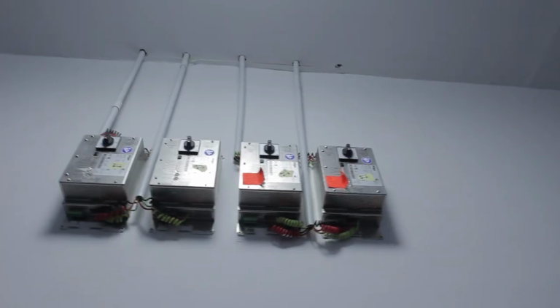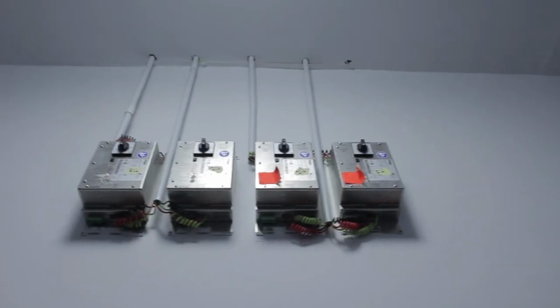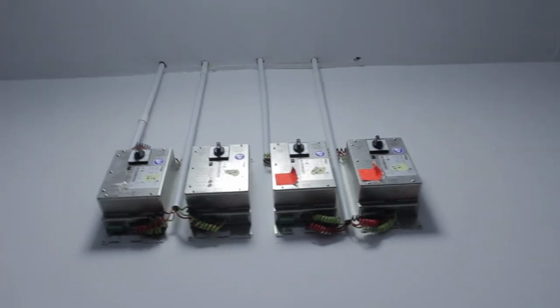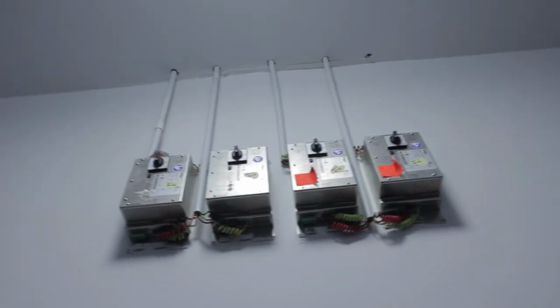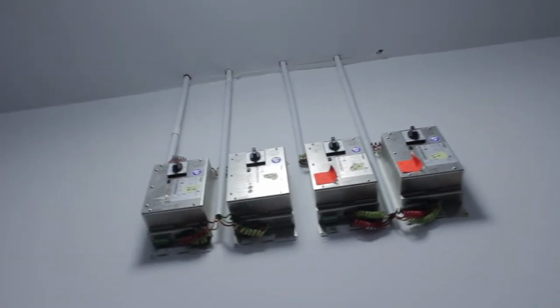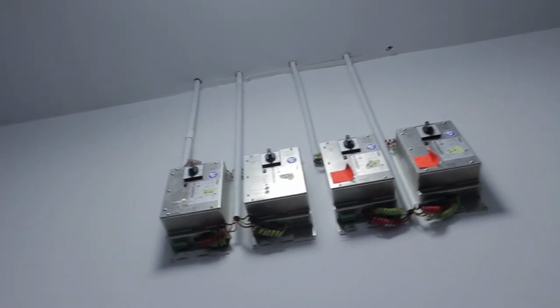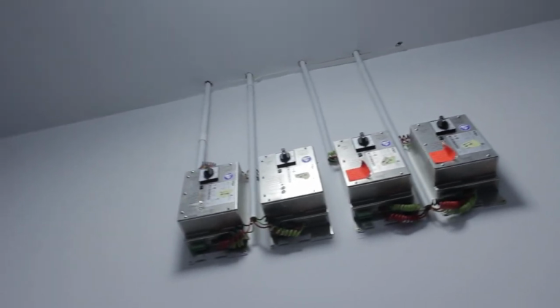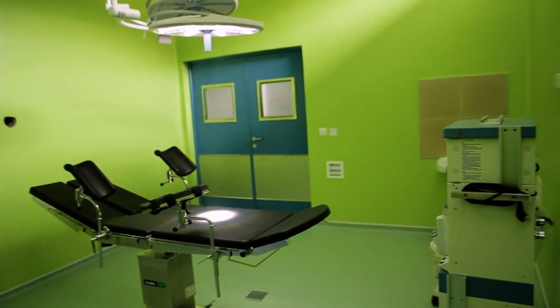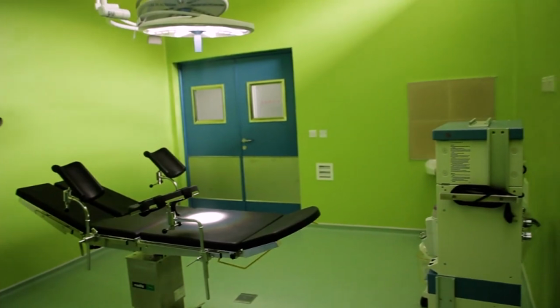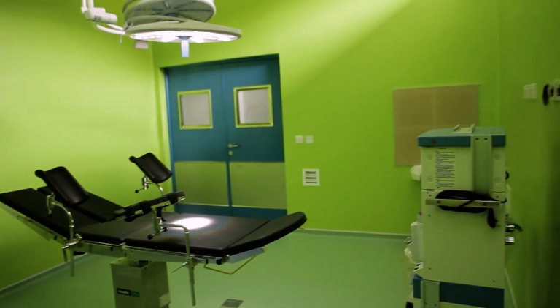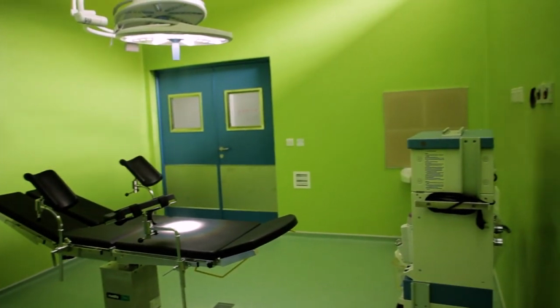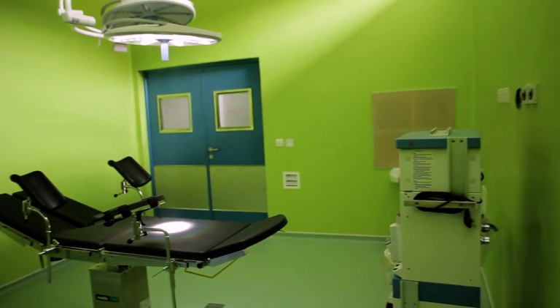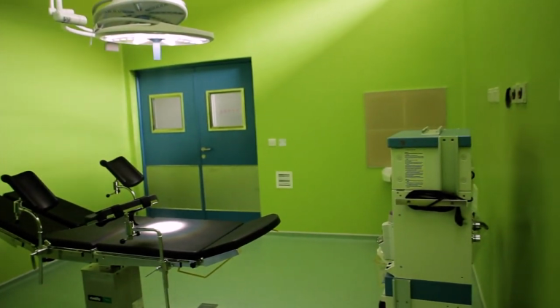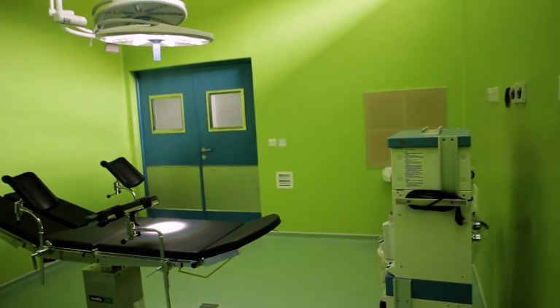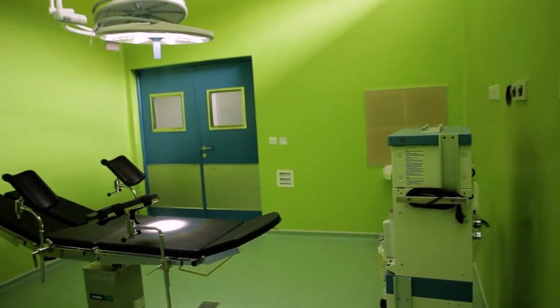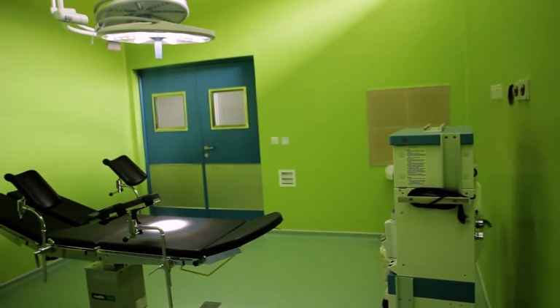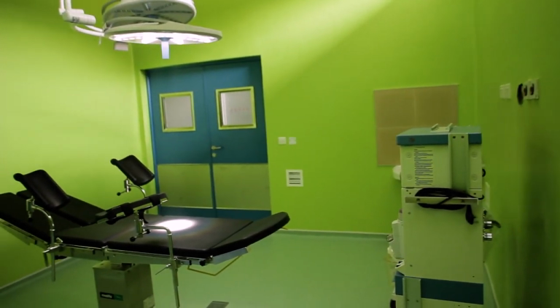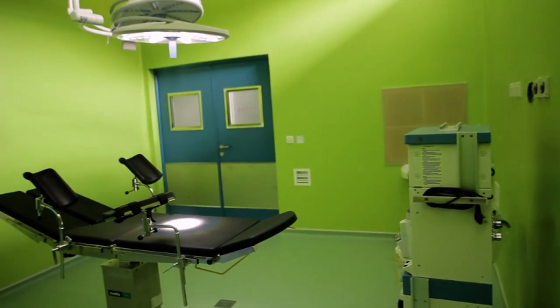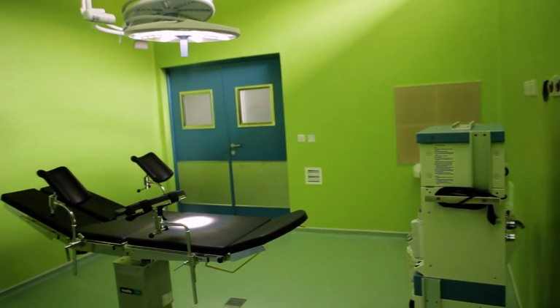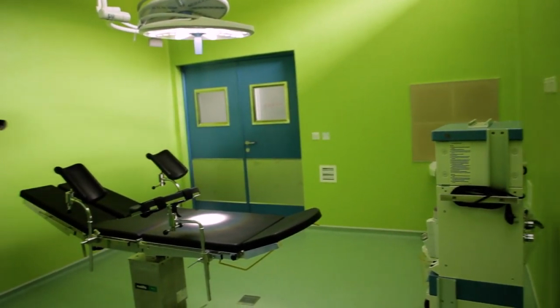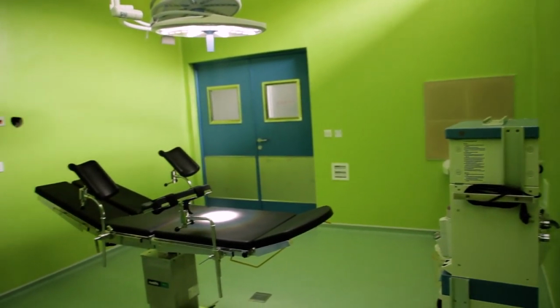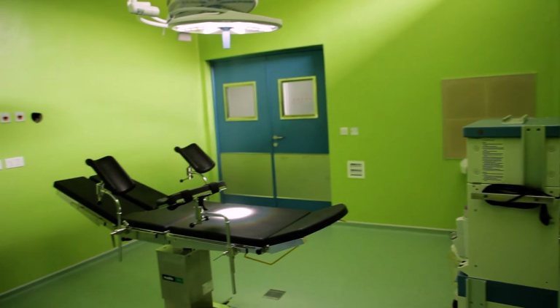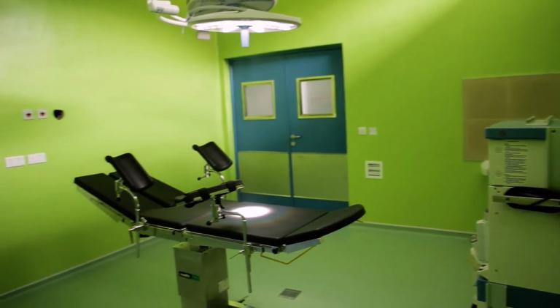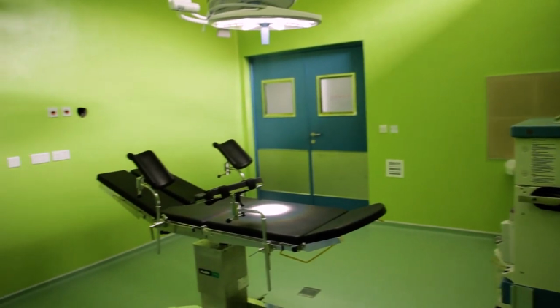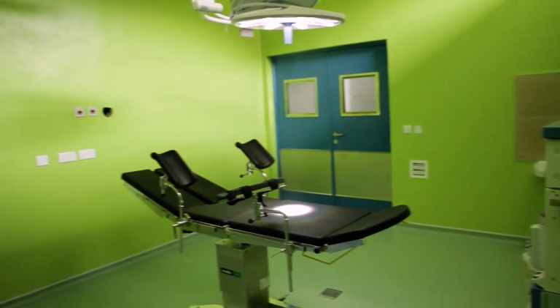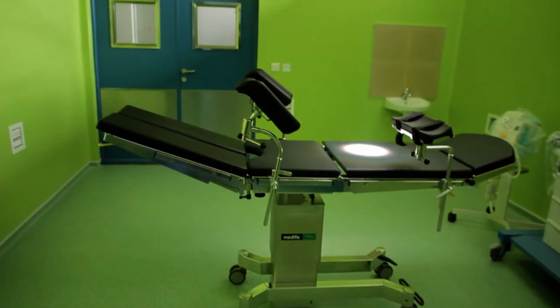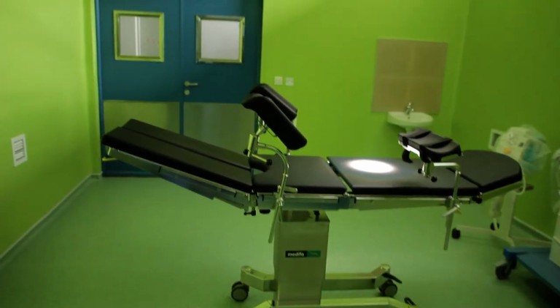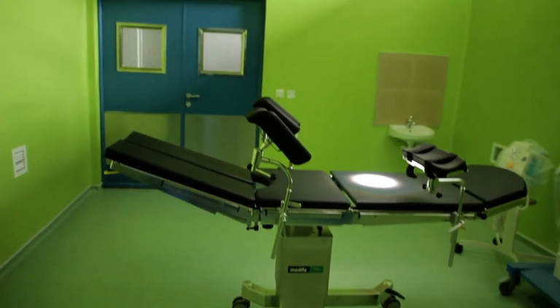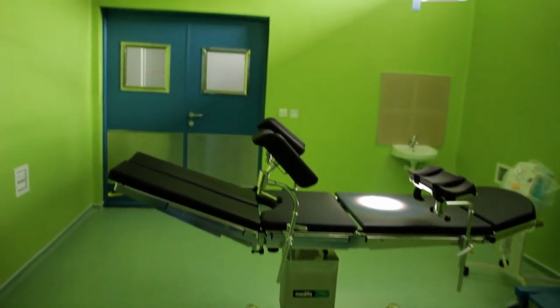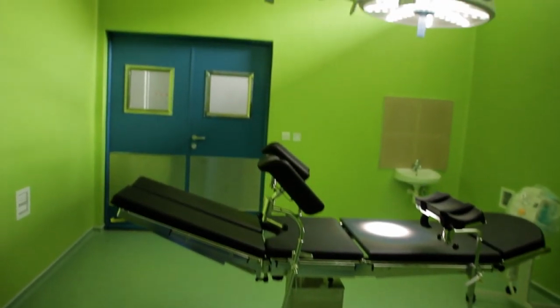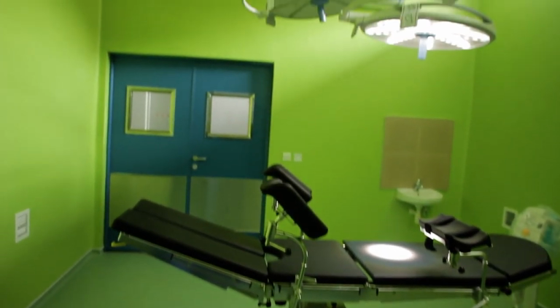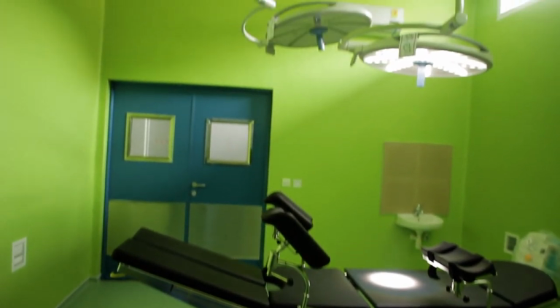Every single theatre has got full-on theatre lights. We've got the theatre bed and all of our theatre equipment.